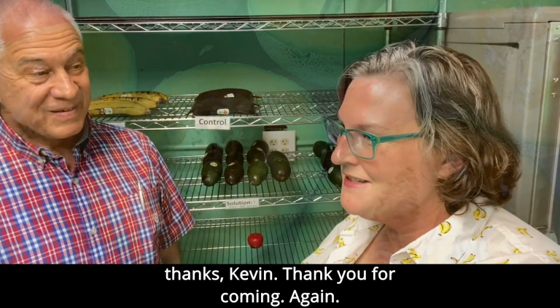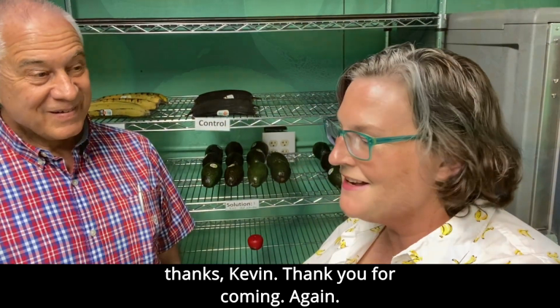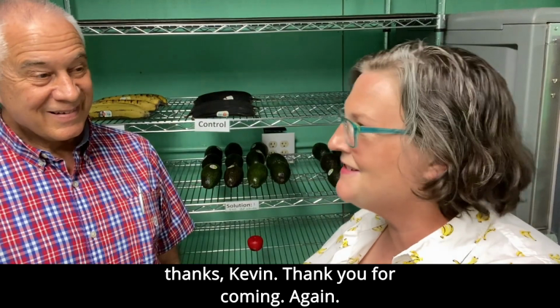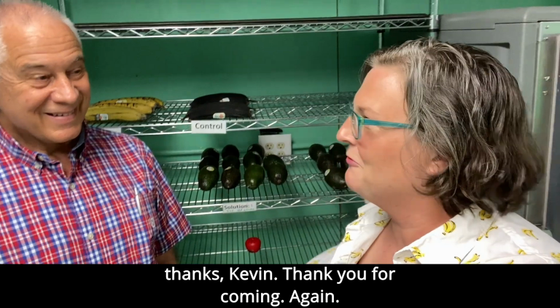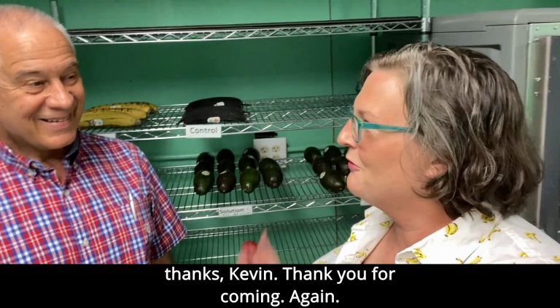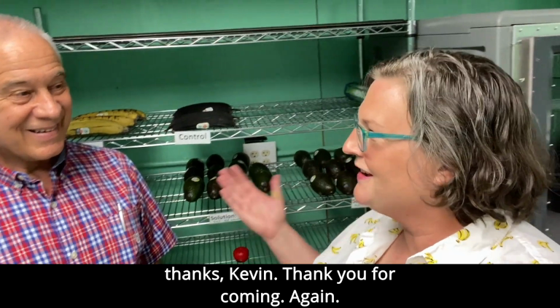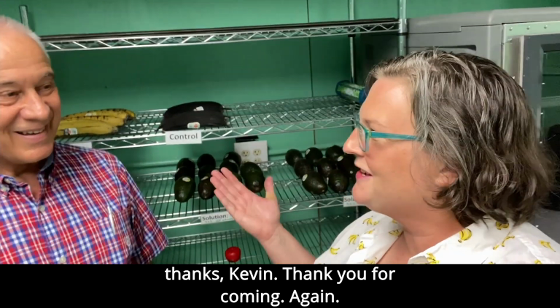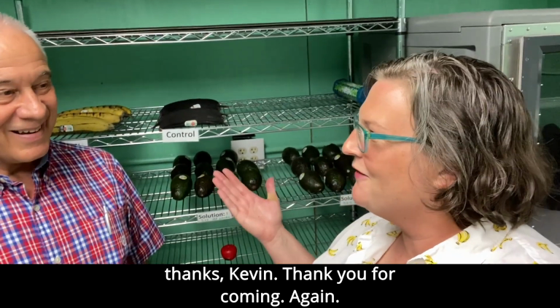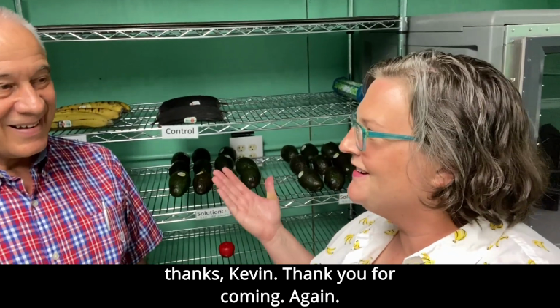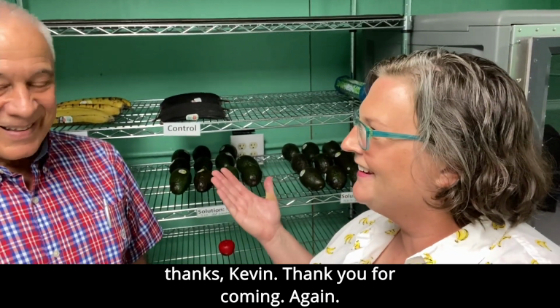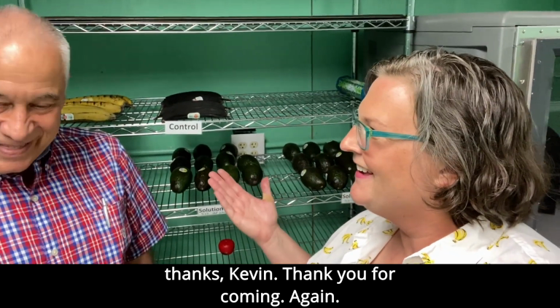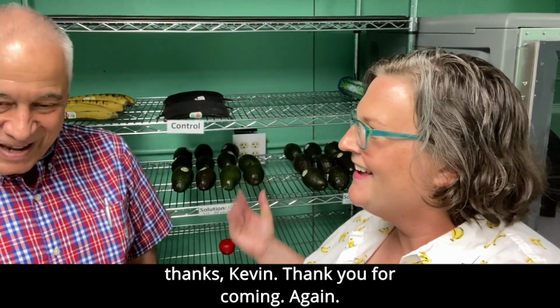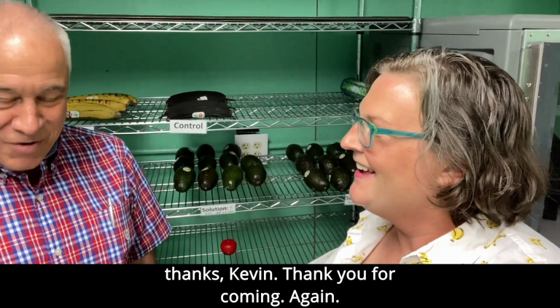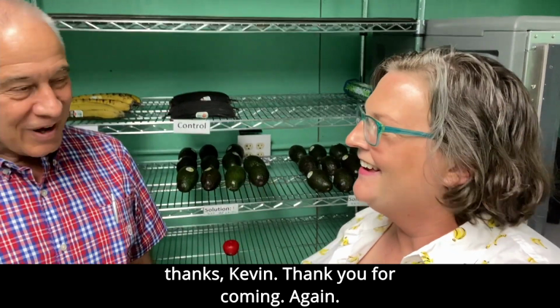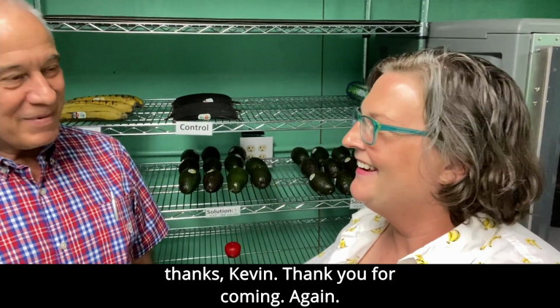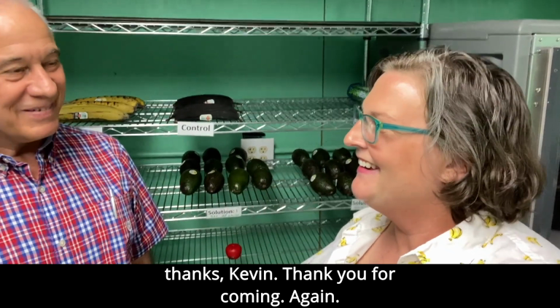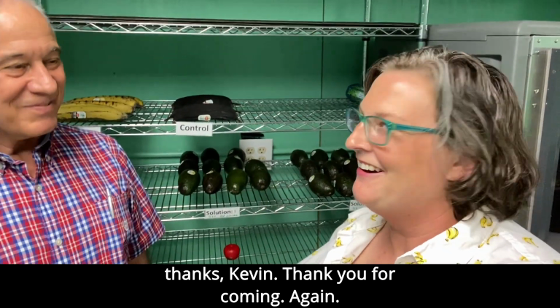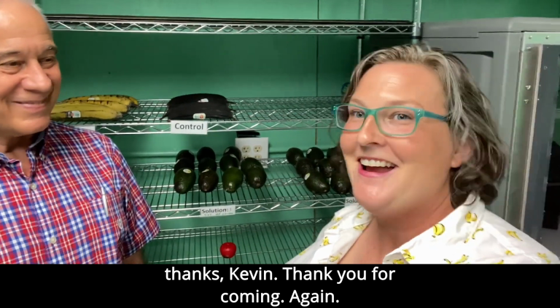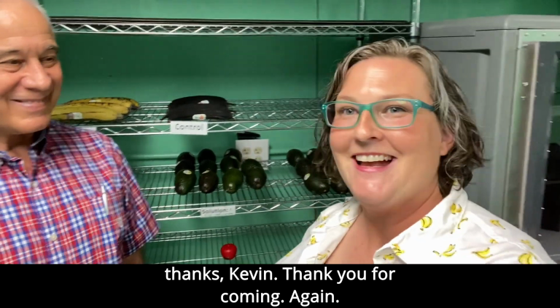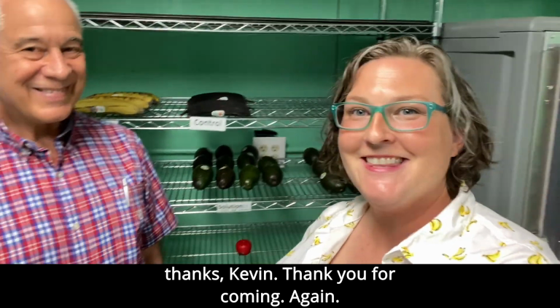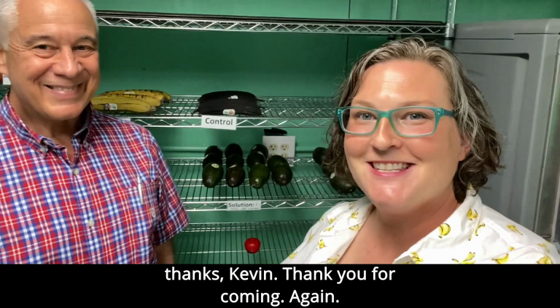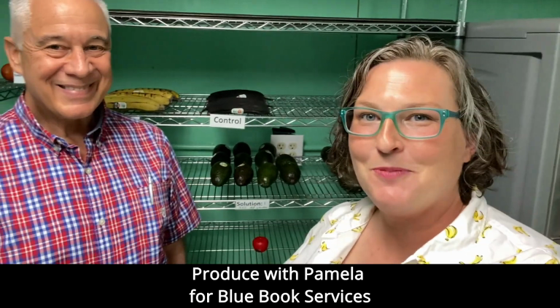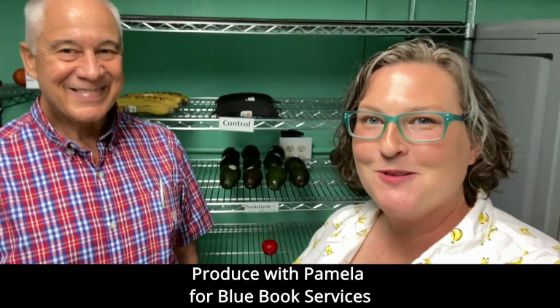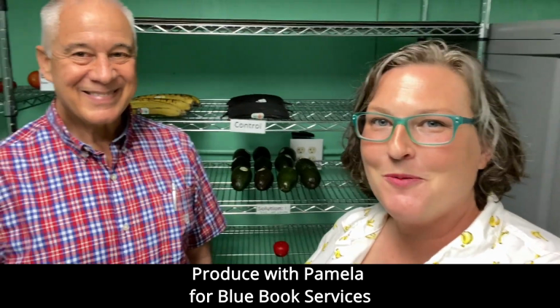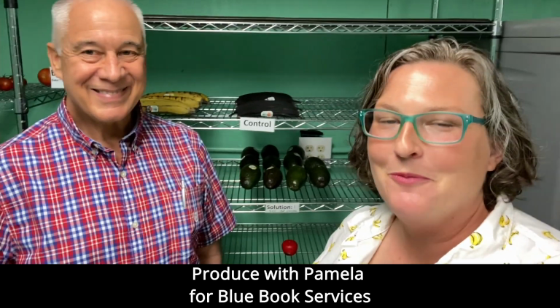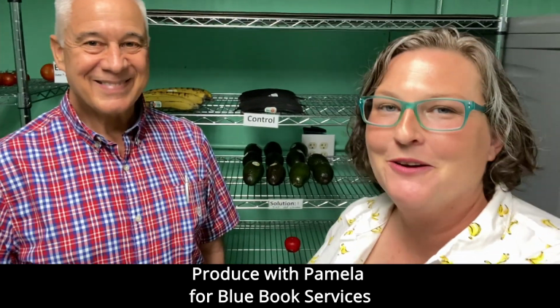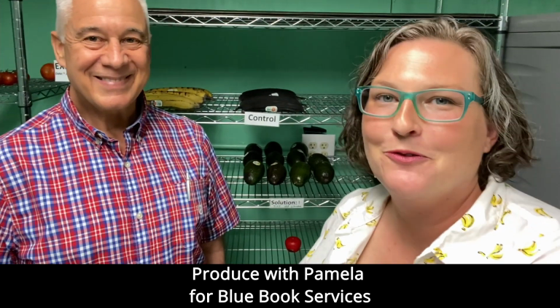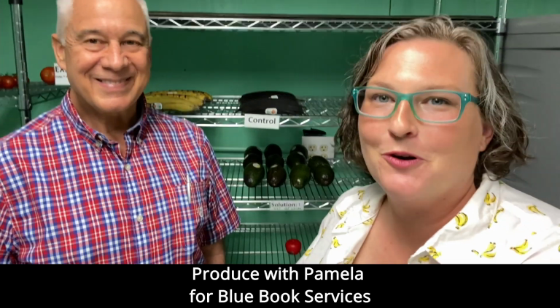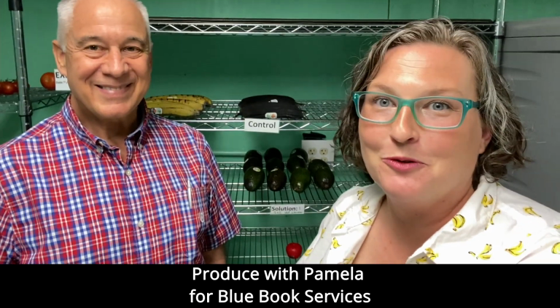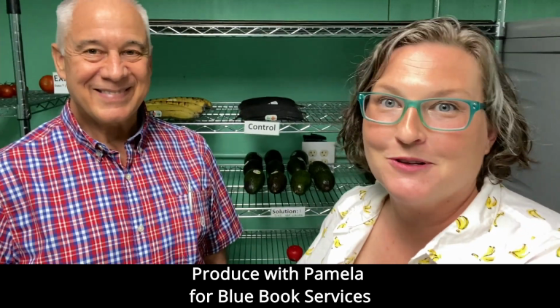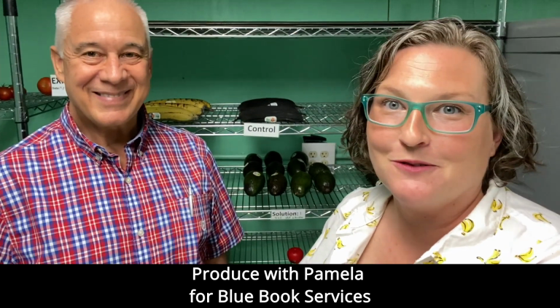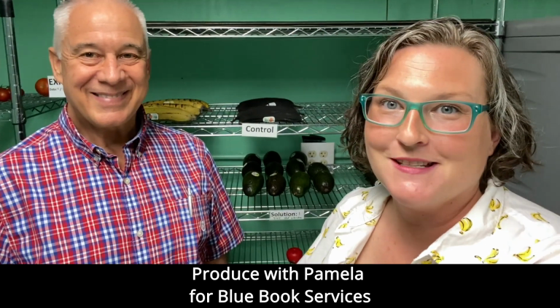Fantastic. Well, thanks, Kevin. Thank you for coming. Again, this is Produce with Pamela for Blue Book Services.